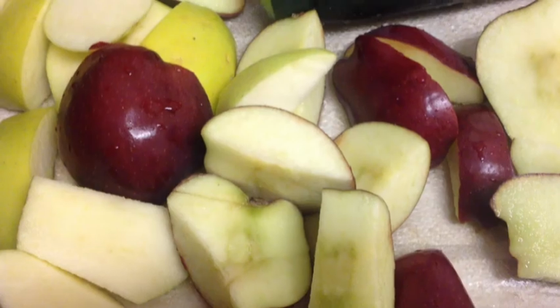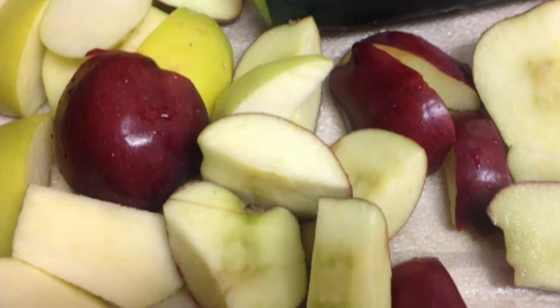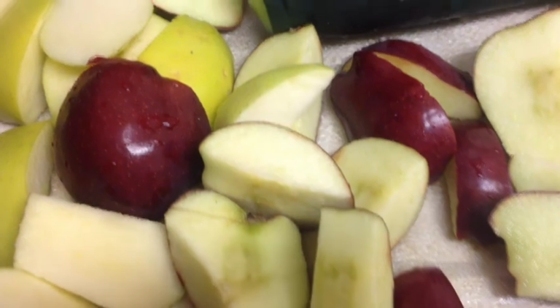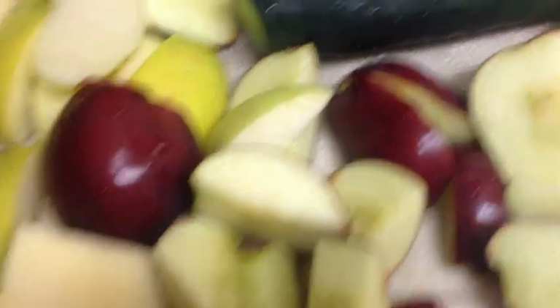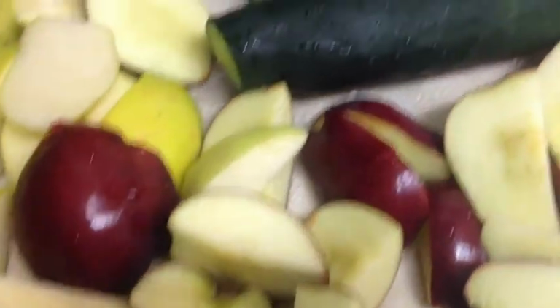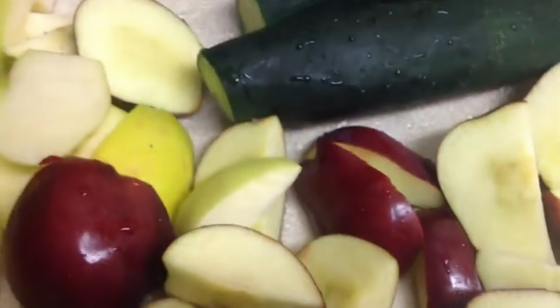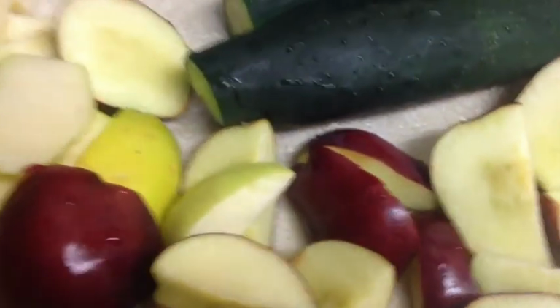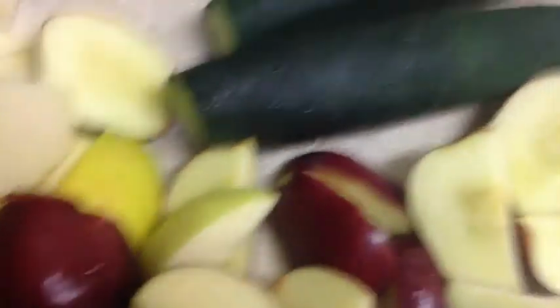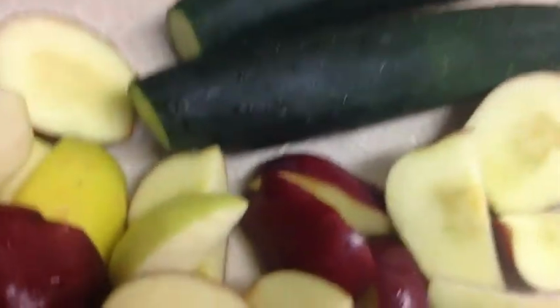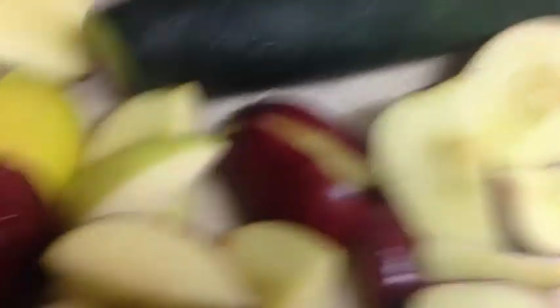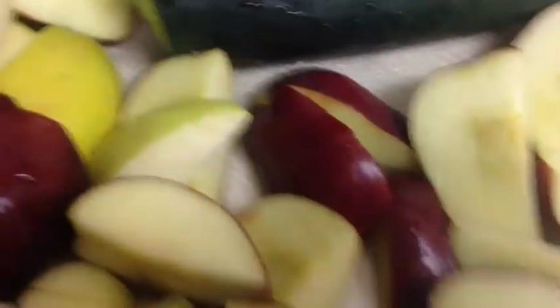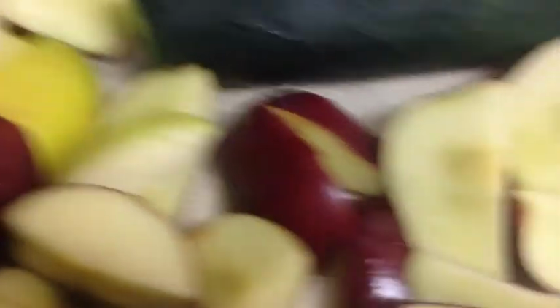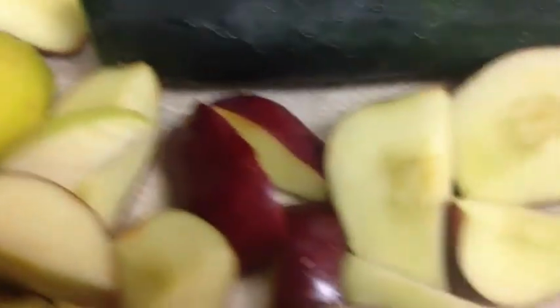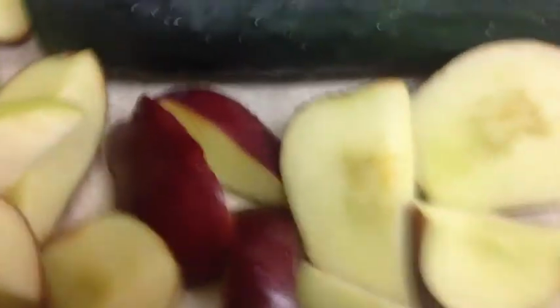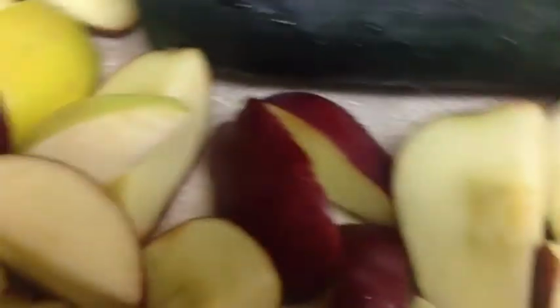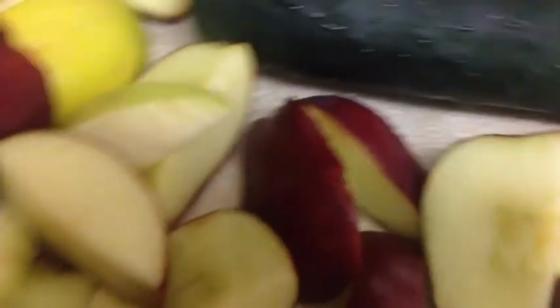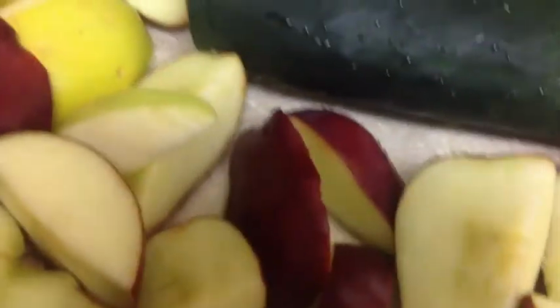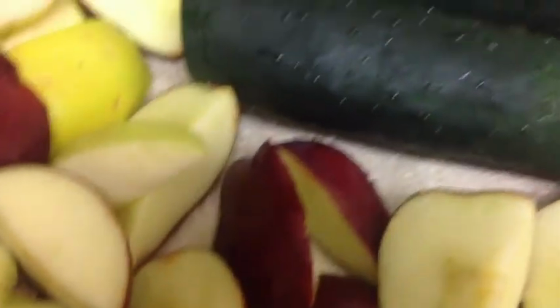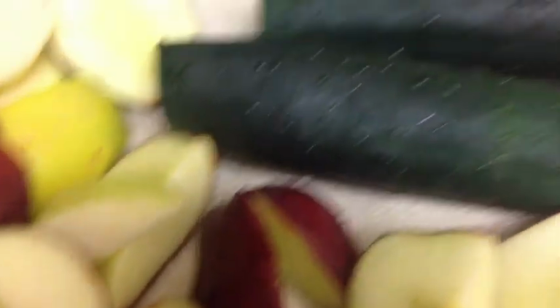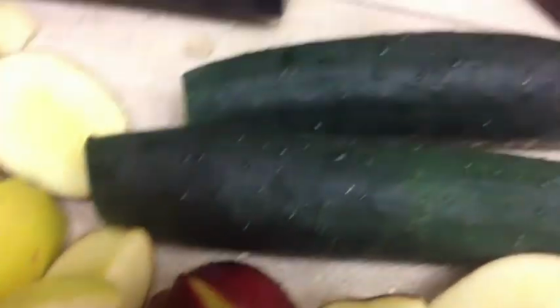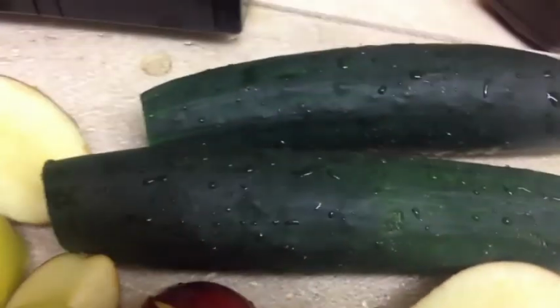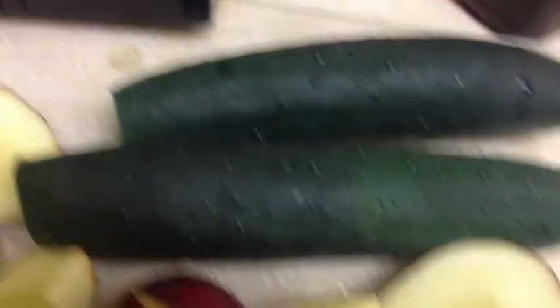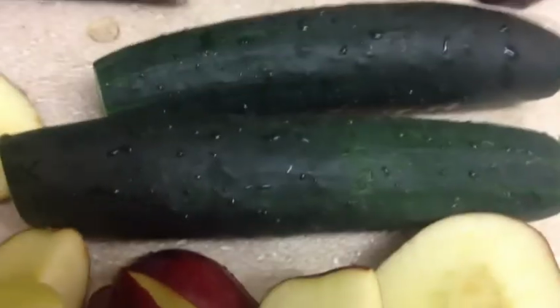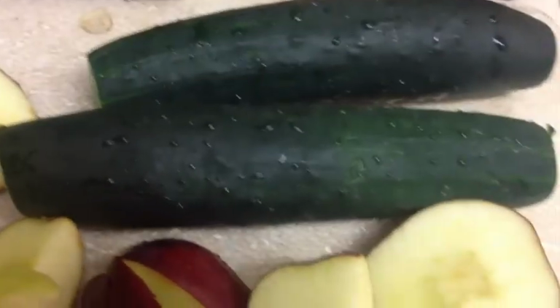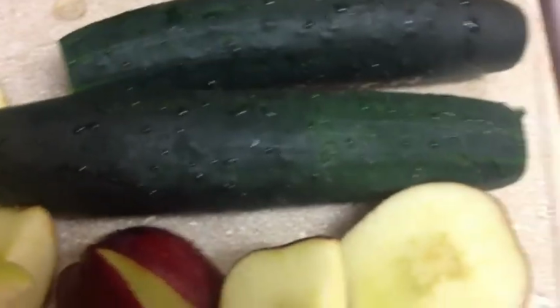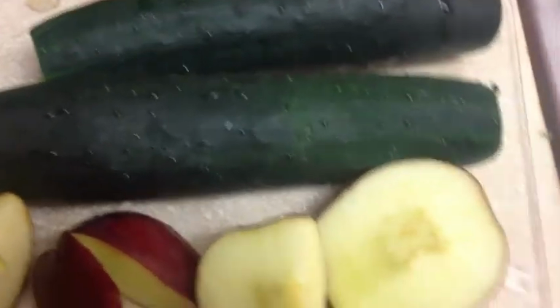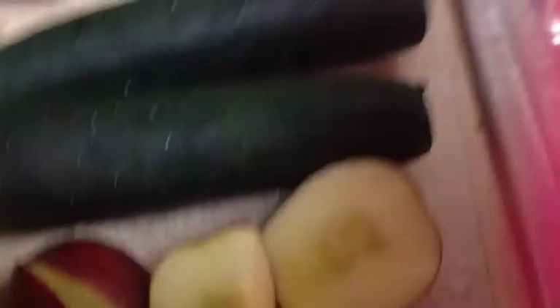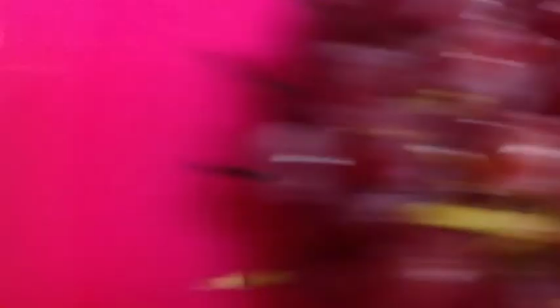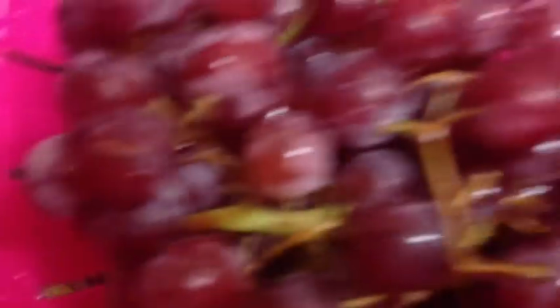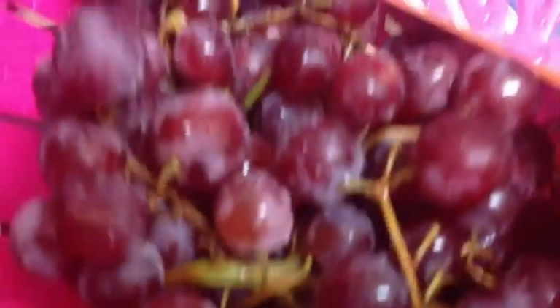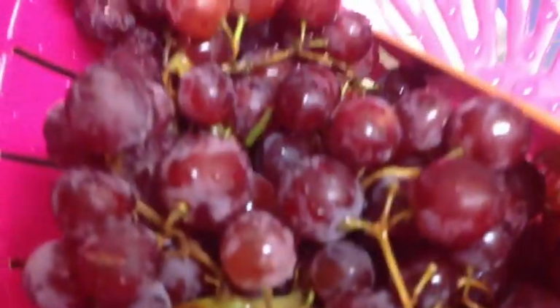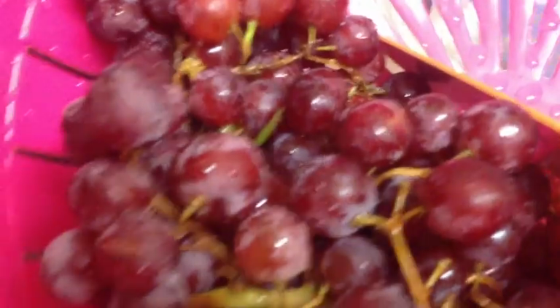Fuegos, red and green apples, cucumbers, grapes.